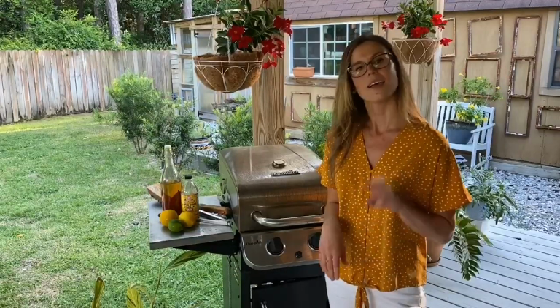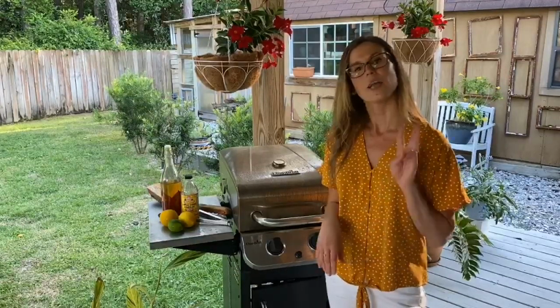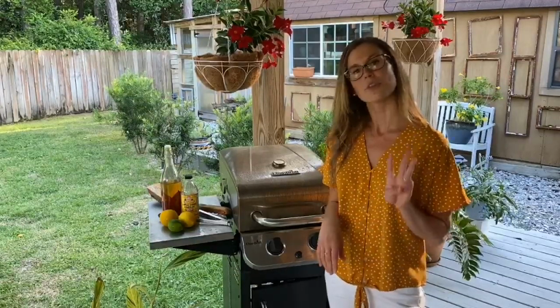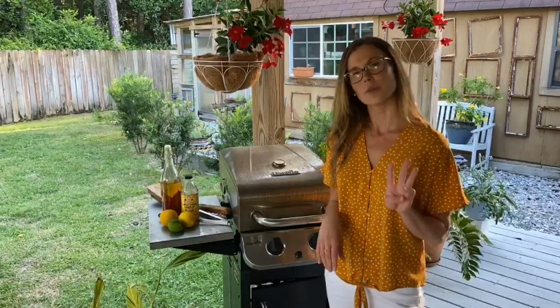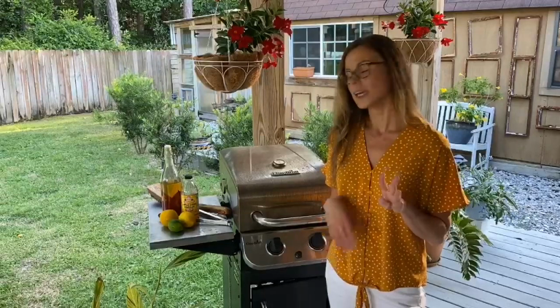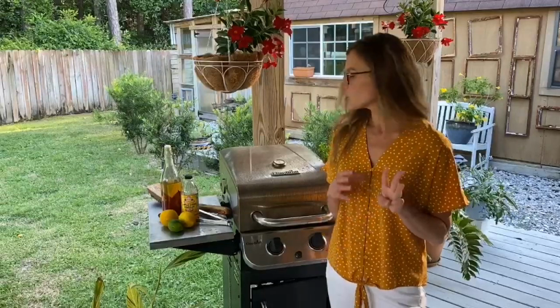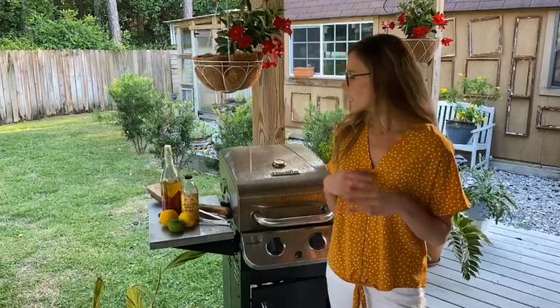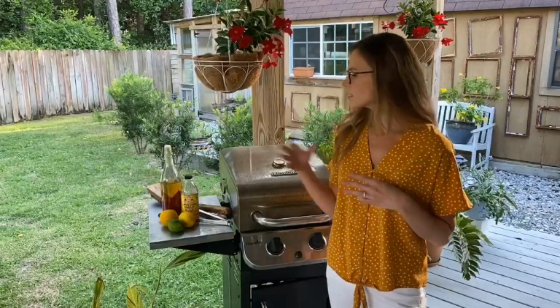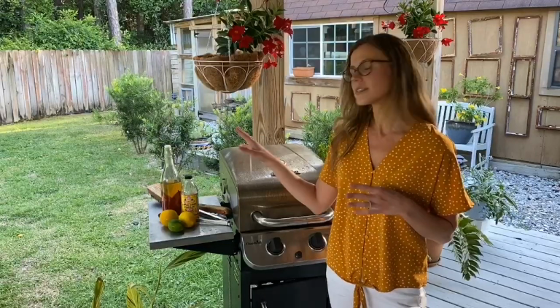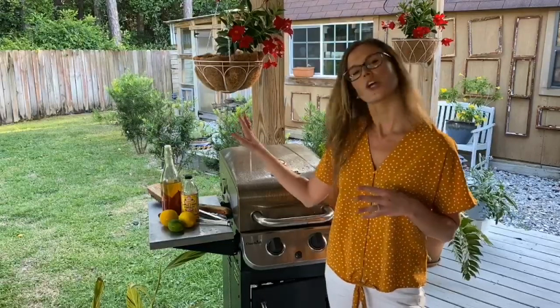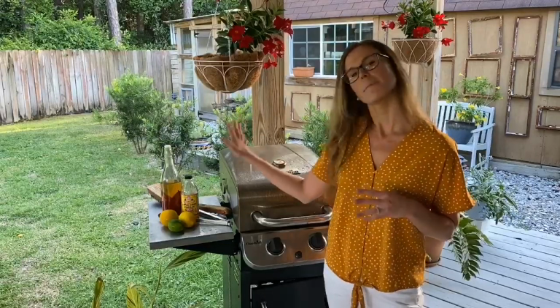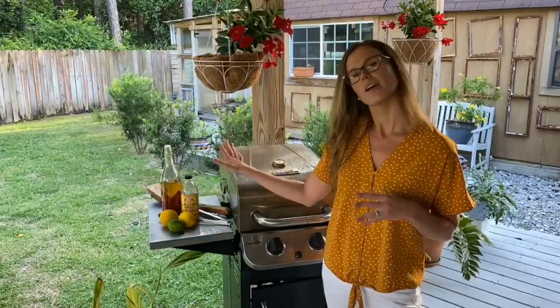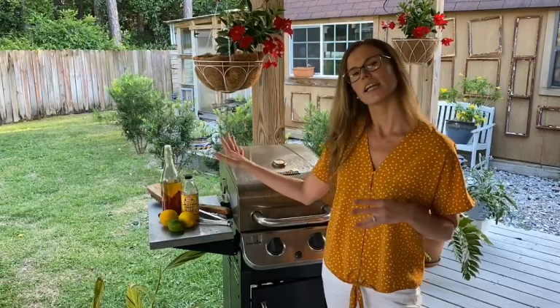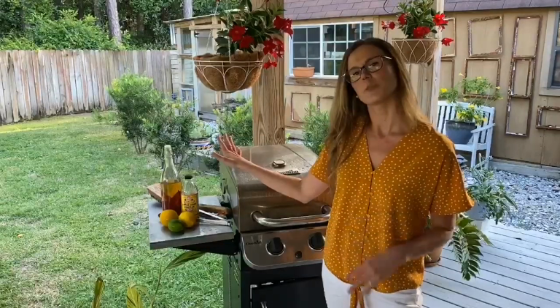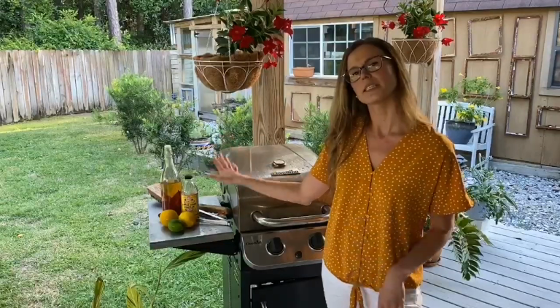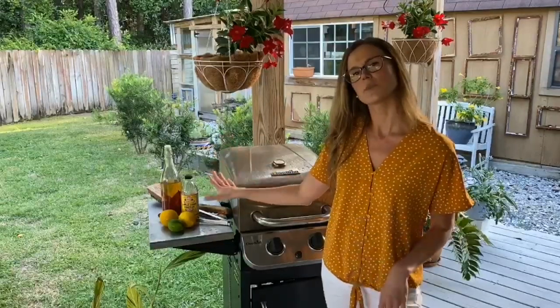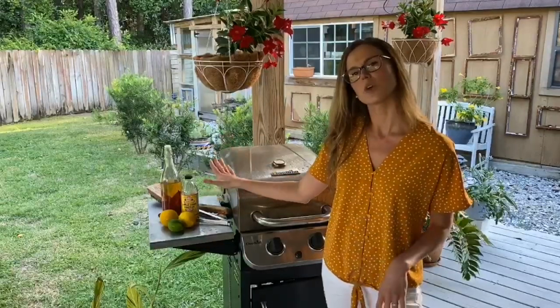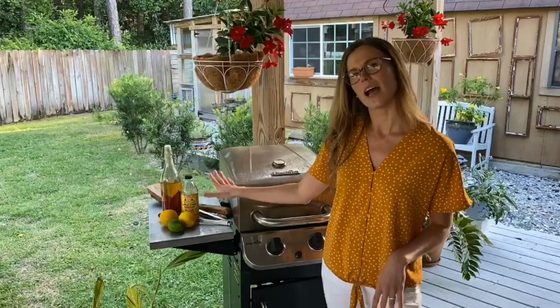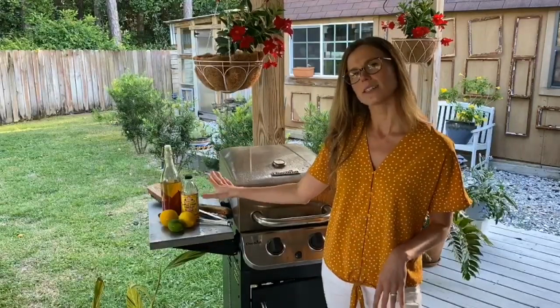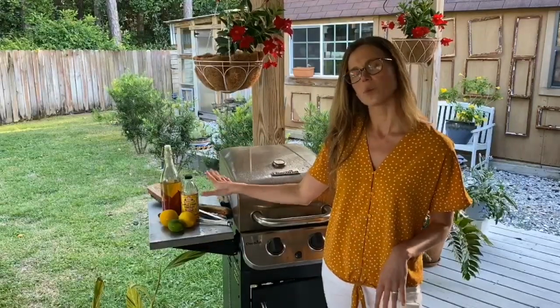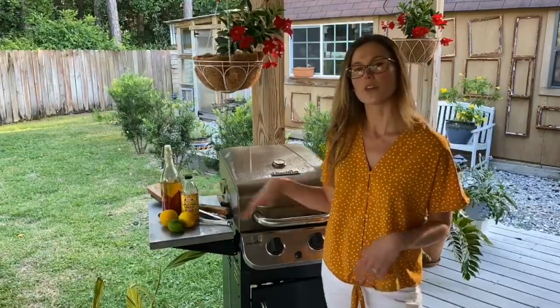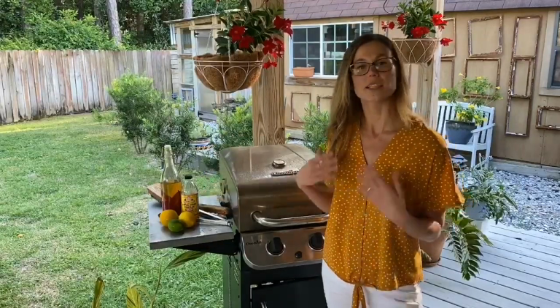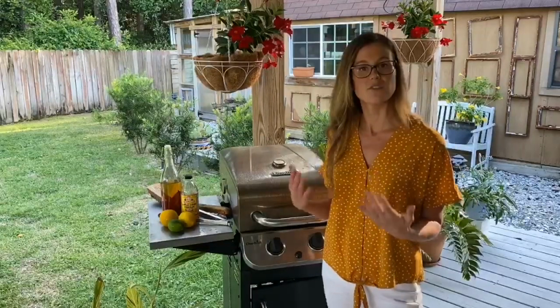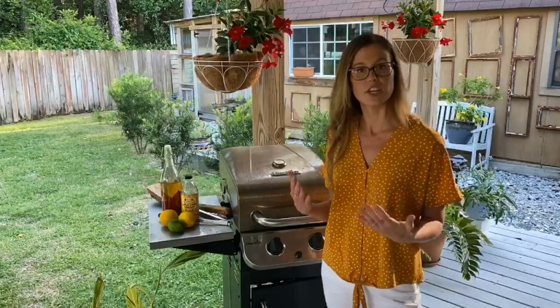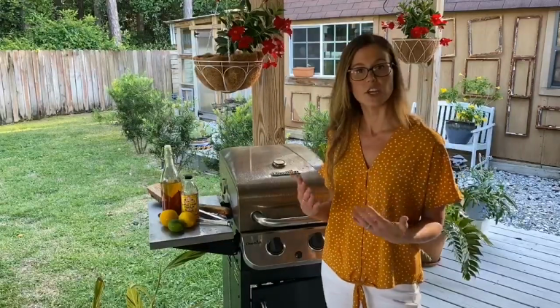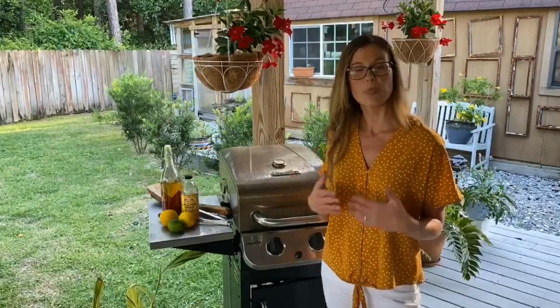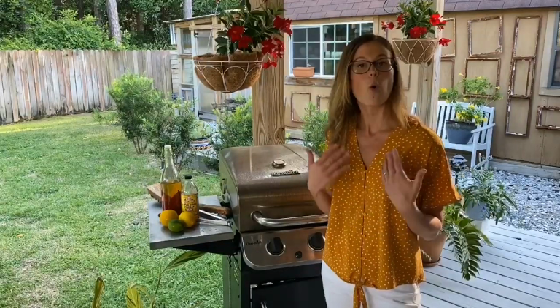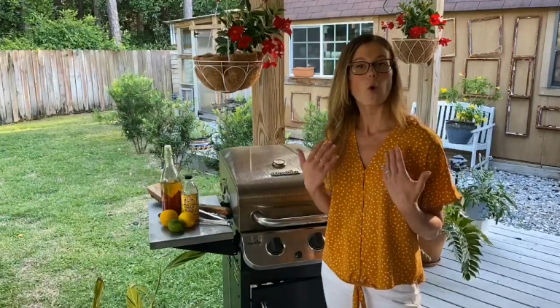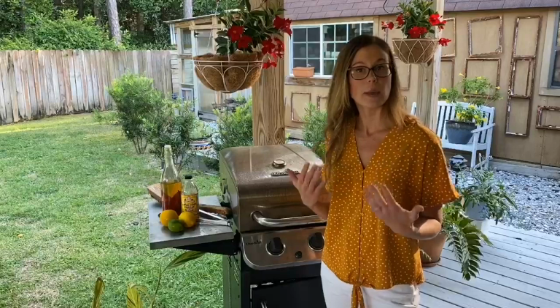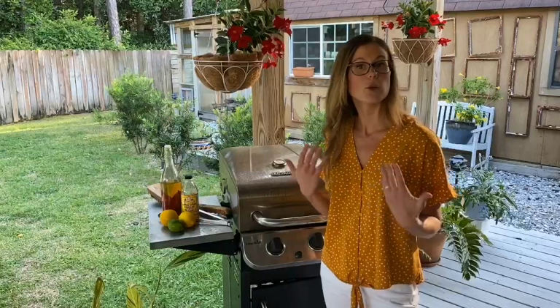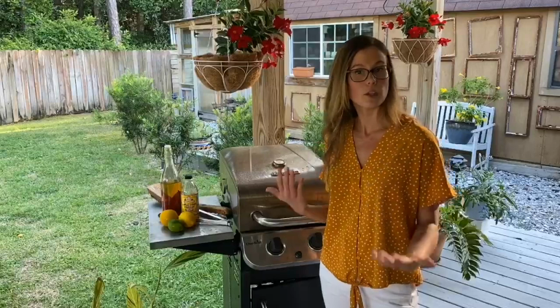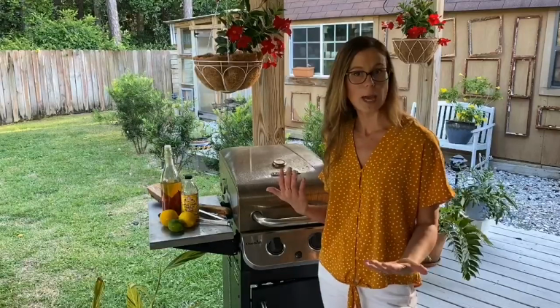Number three: consider marinating your meat in some sort of acid, whether that's vinegar or lemon or lime.